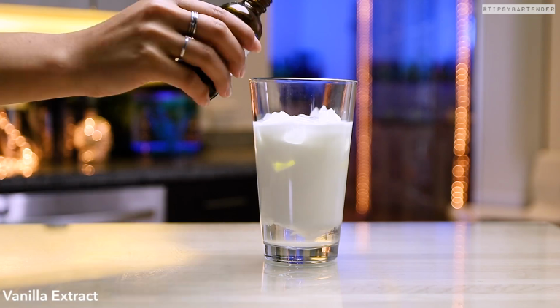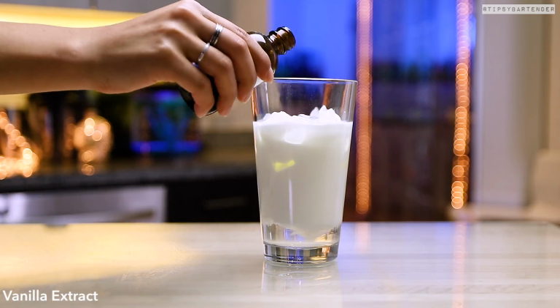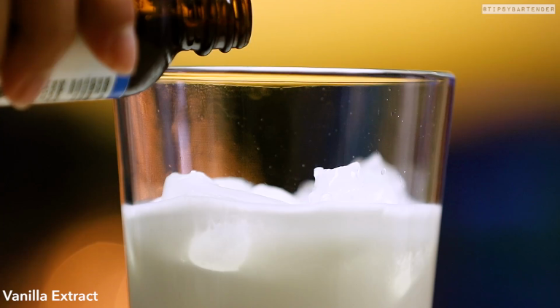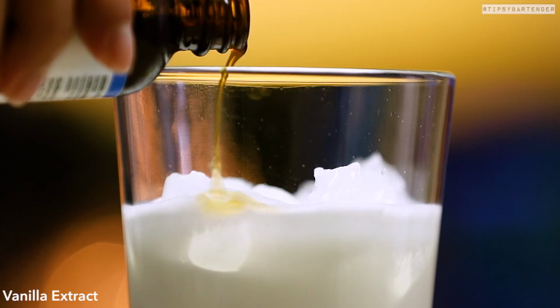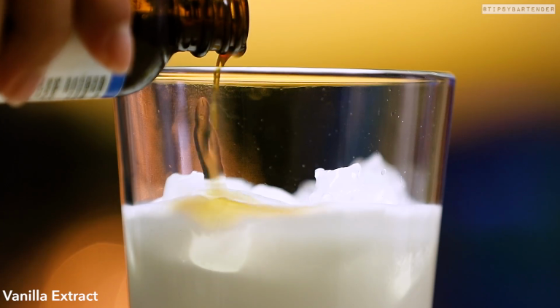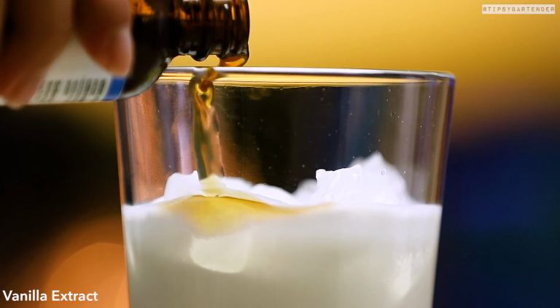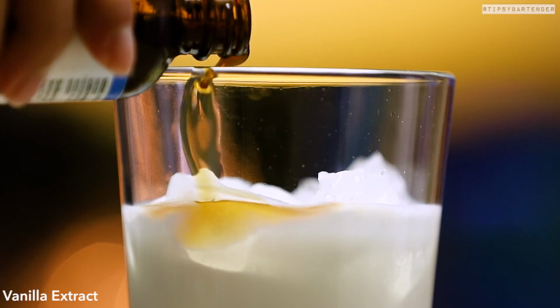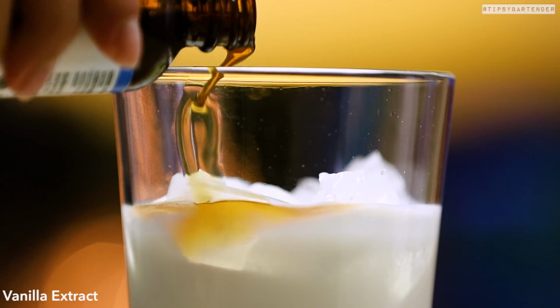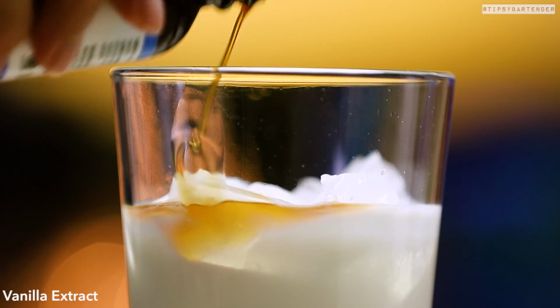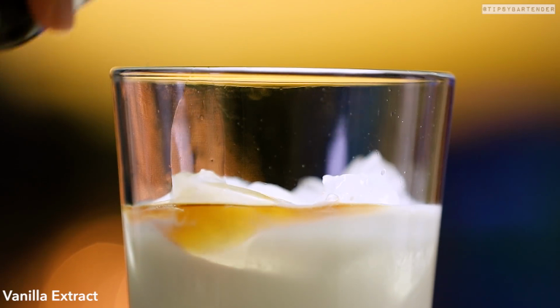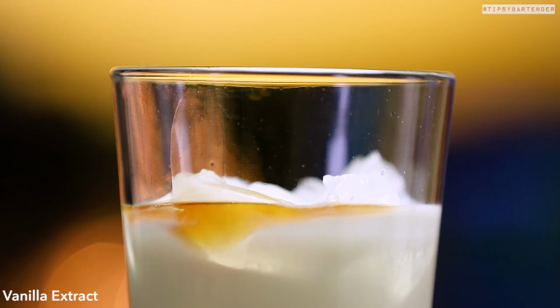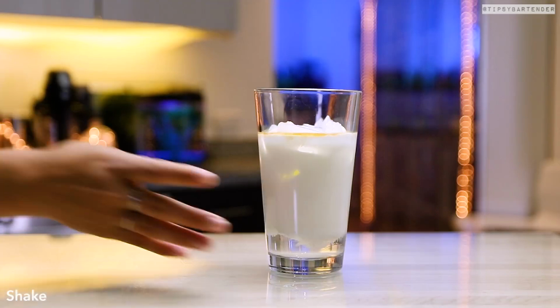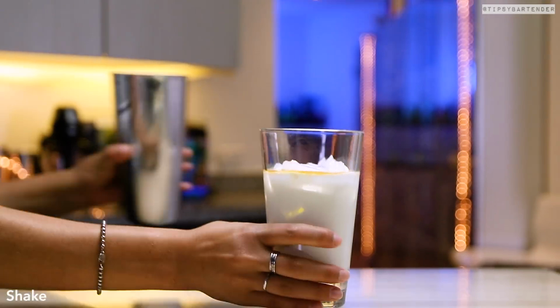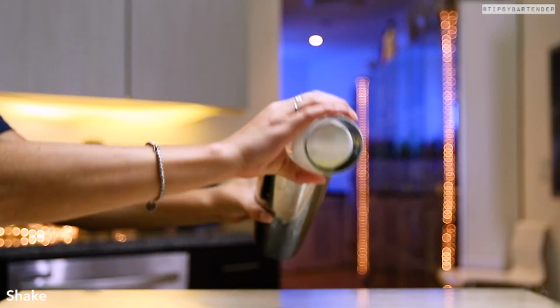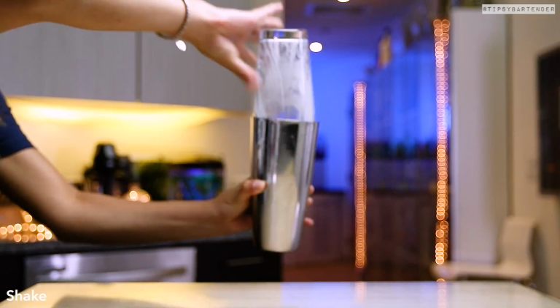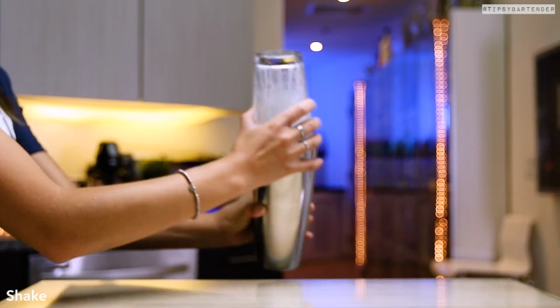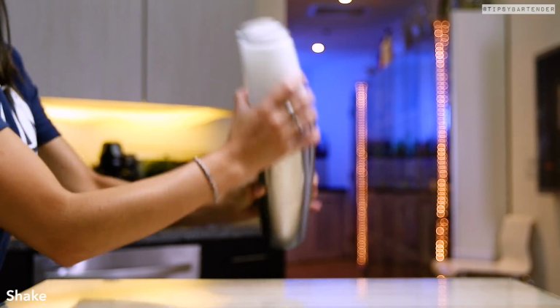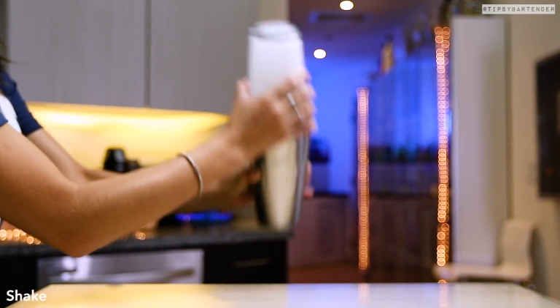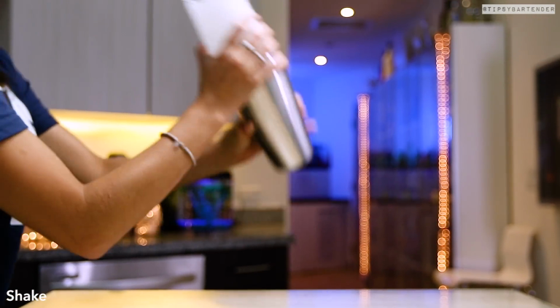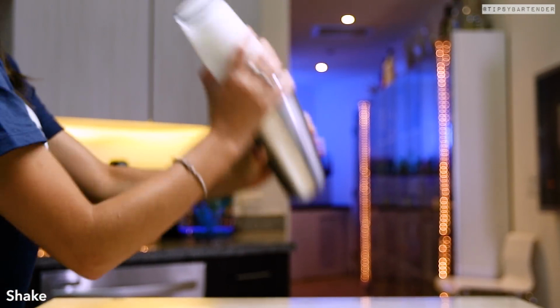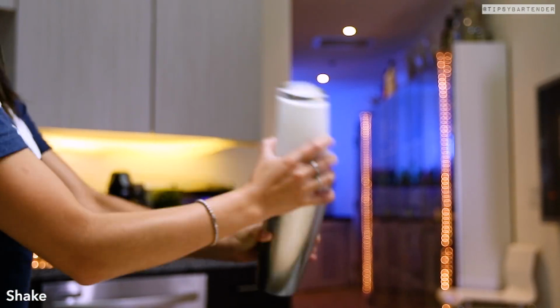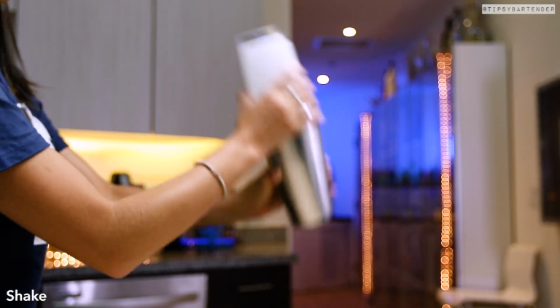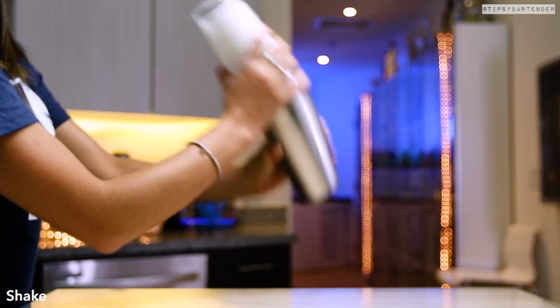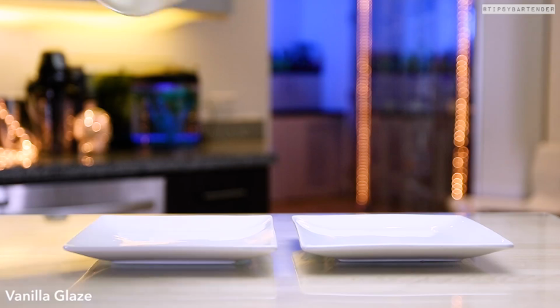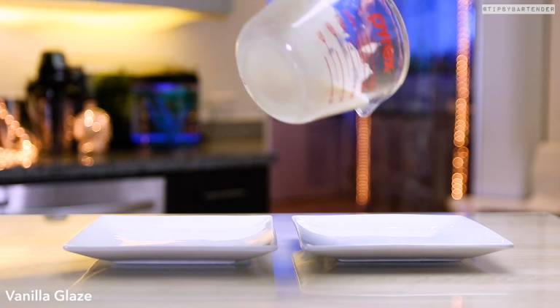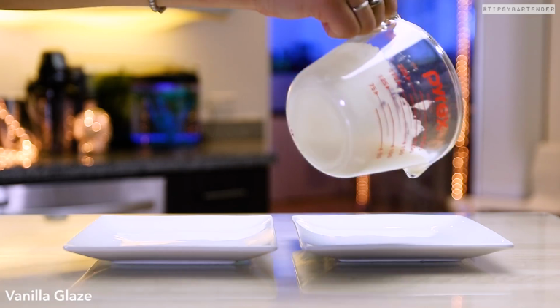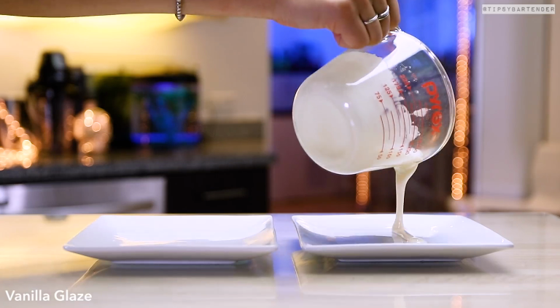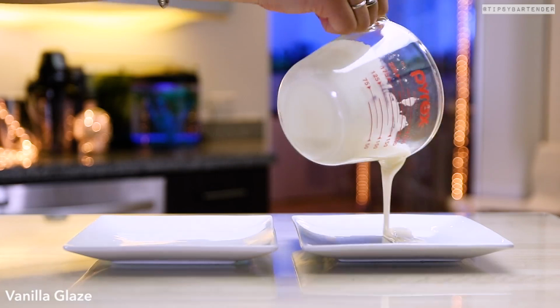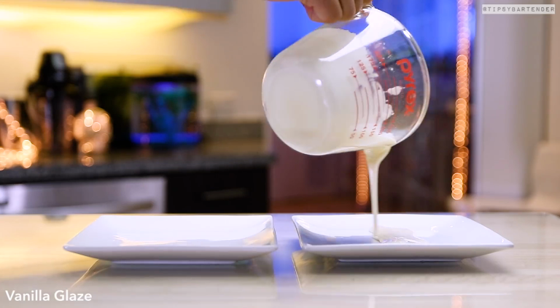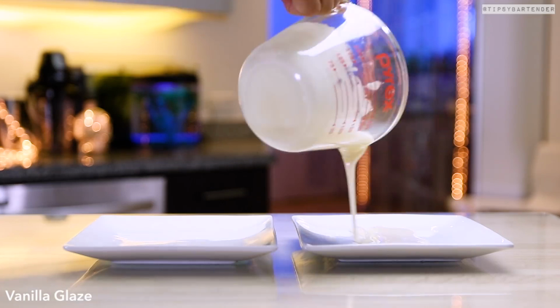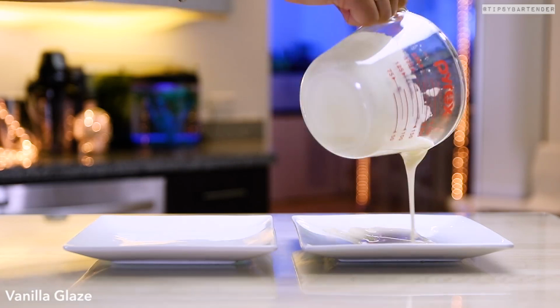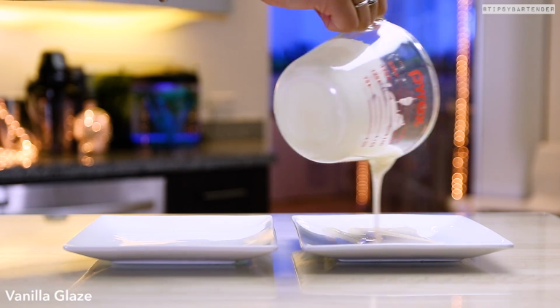Vanilla extract — can't forget the vanilla. Shake, shake, shake, and we... uh-oh, let's sexify our glass first.